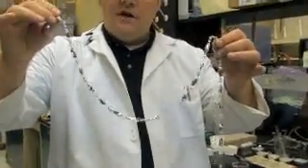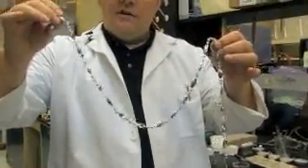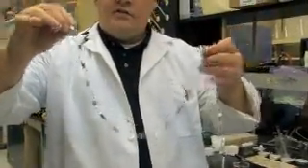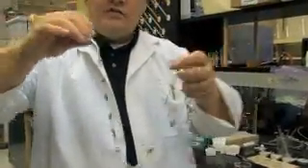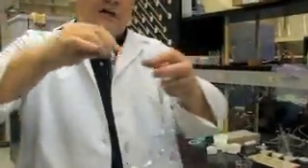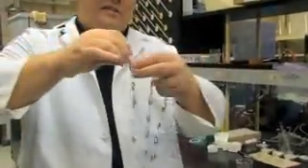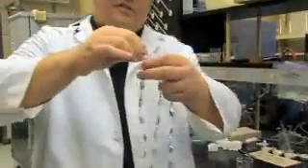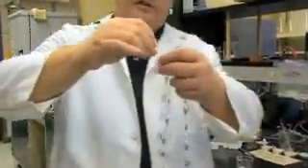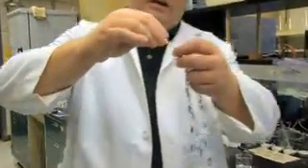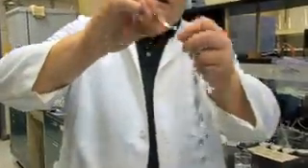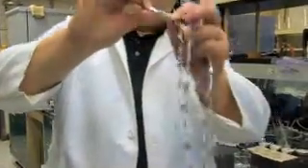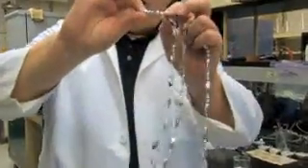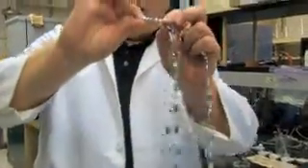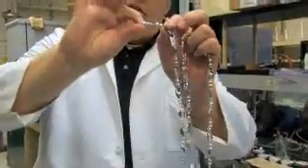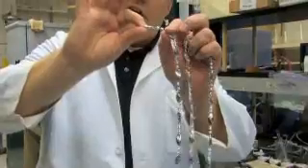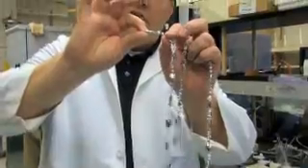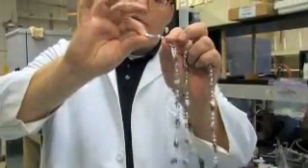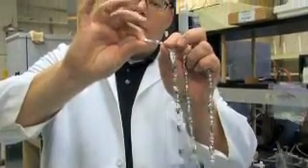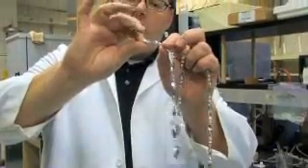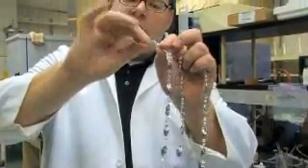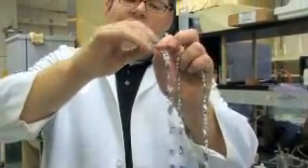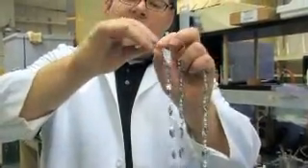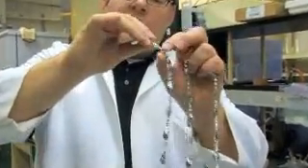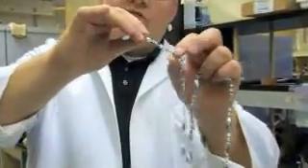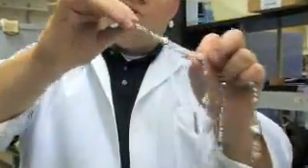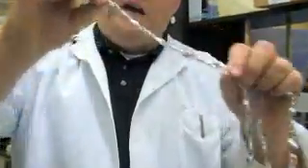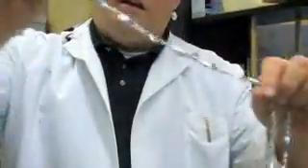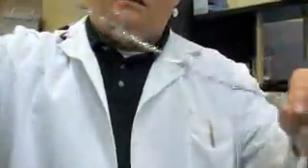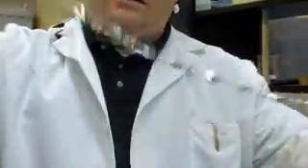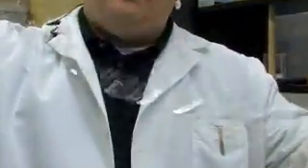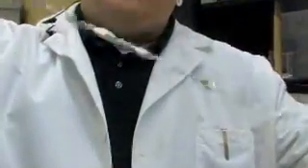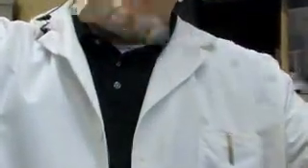So this necklace, if you see, is made up of our individual unit that we've just repeated a number of times.